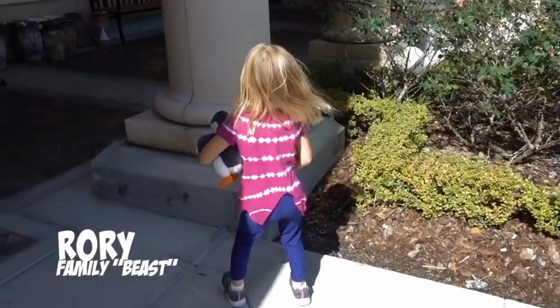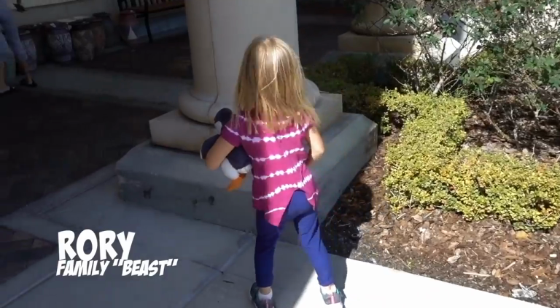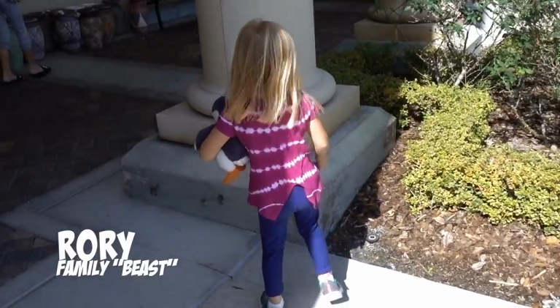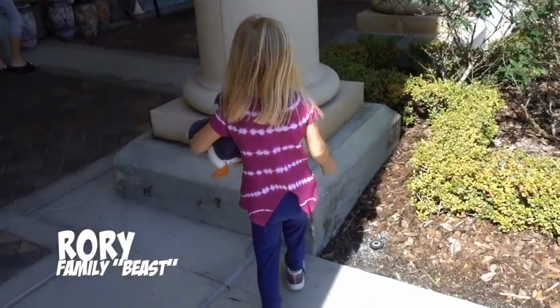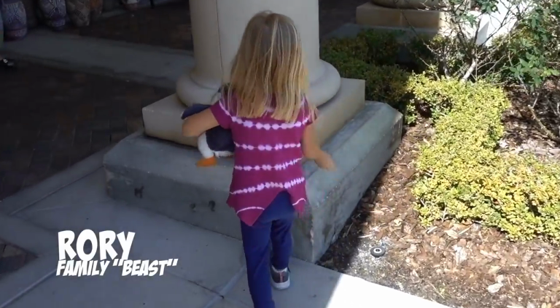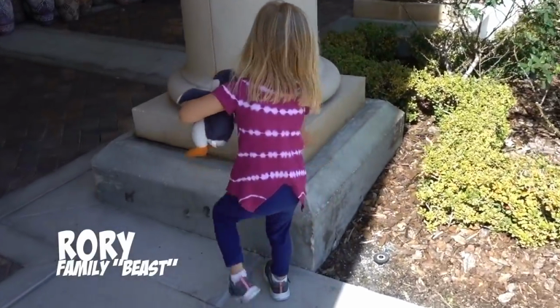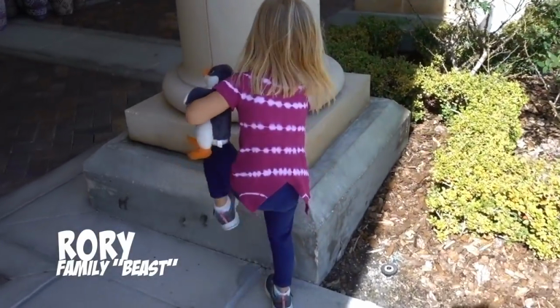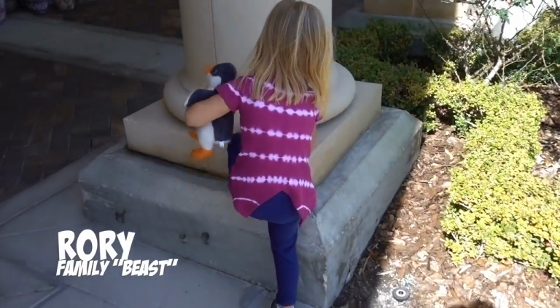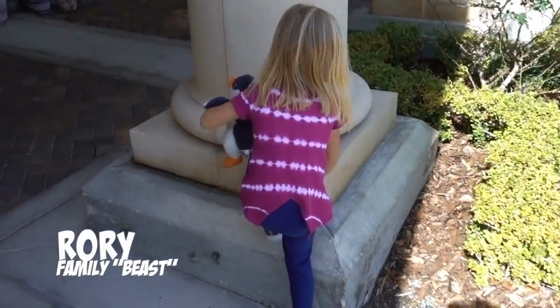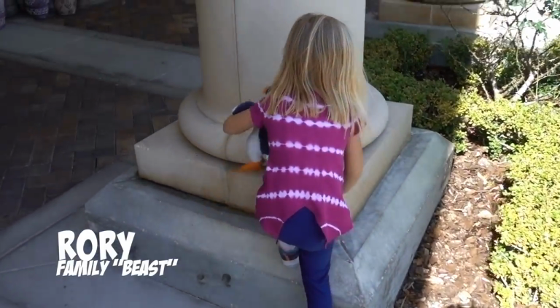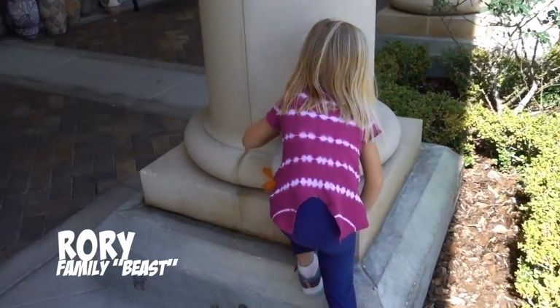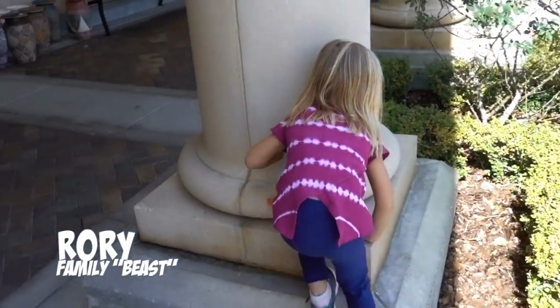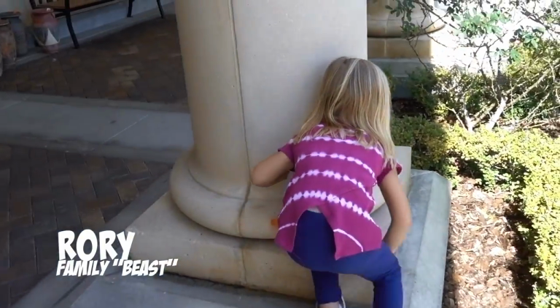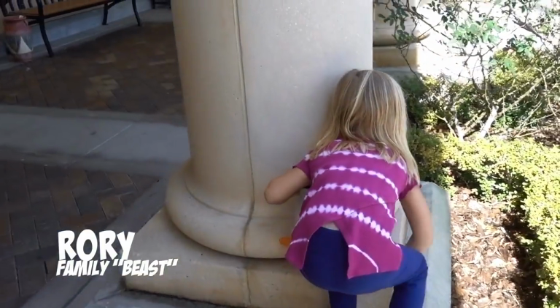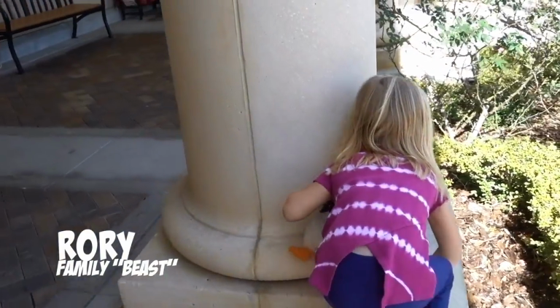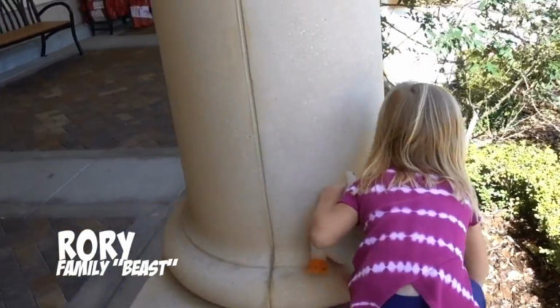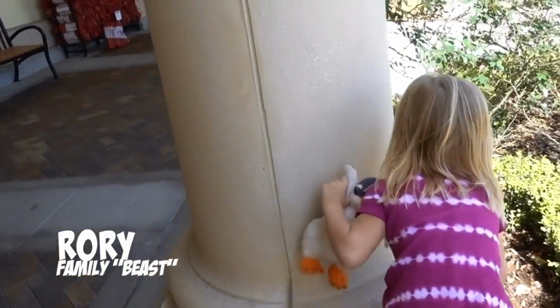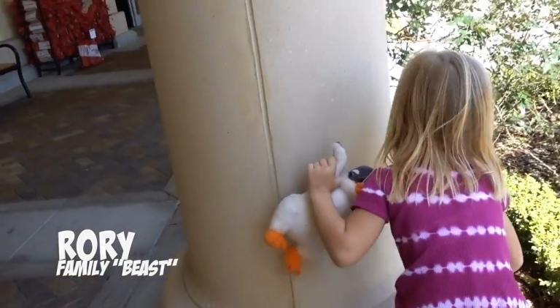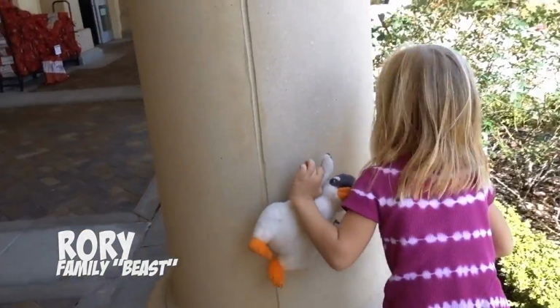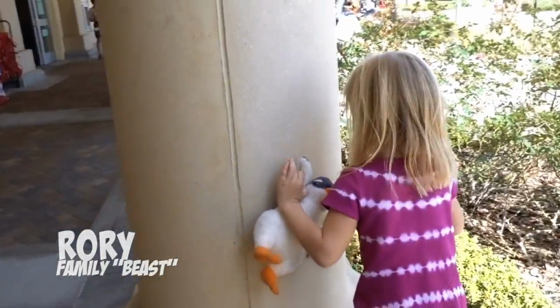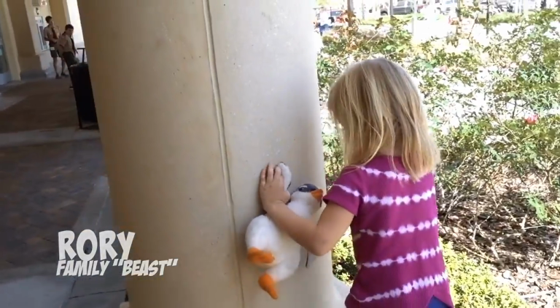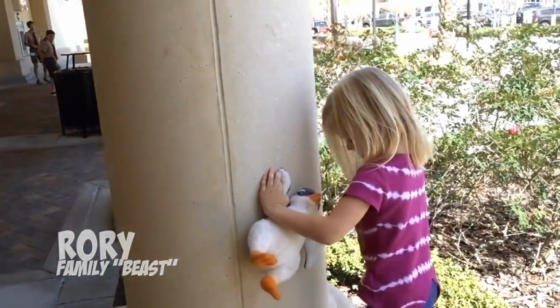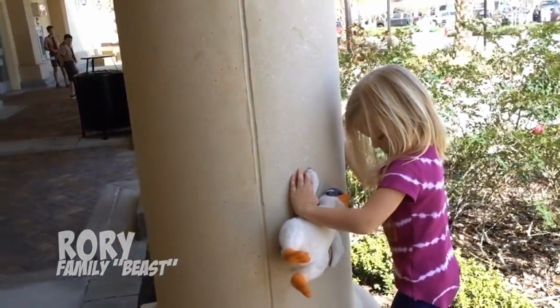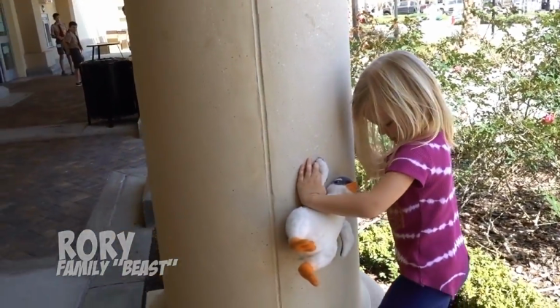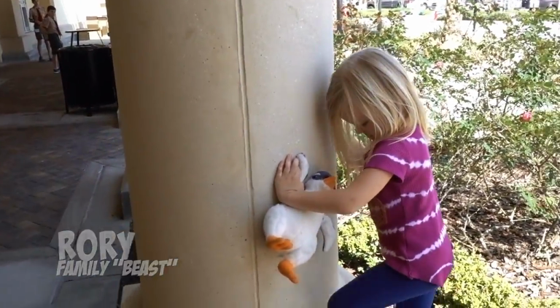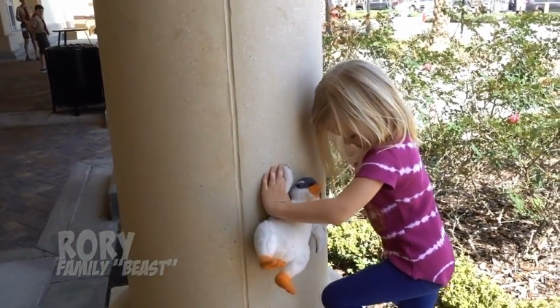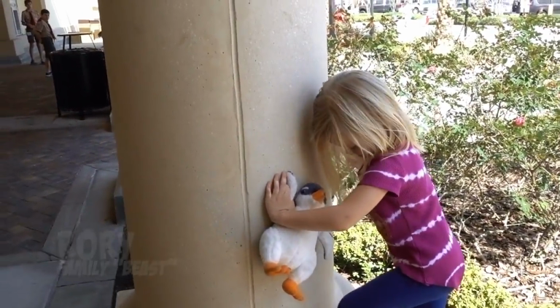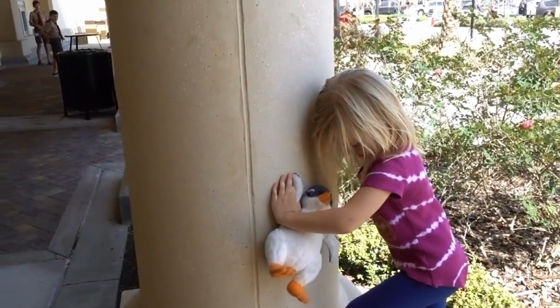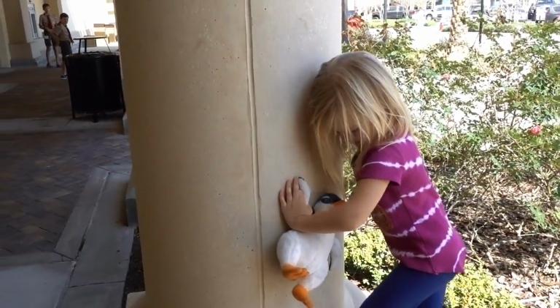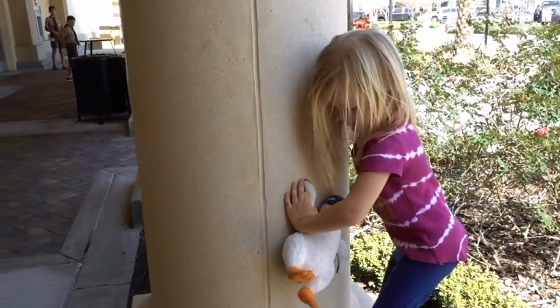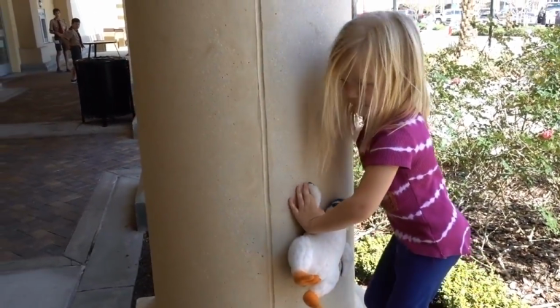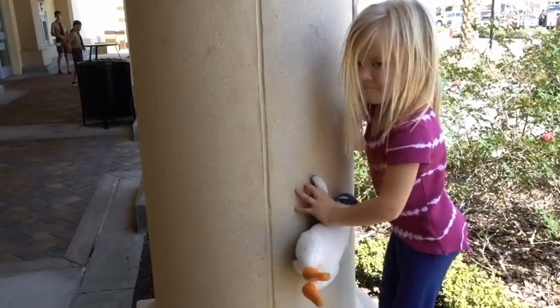This is her favorite thing to do when we come to the grocery store — she has to walk around and jump off of all the little platforms.